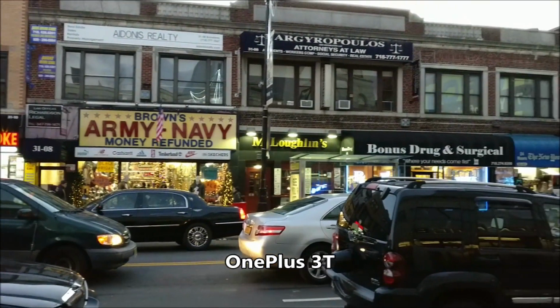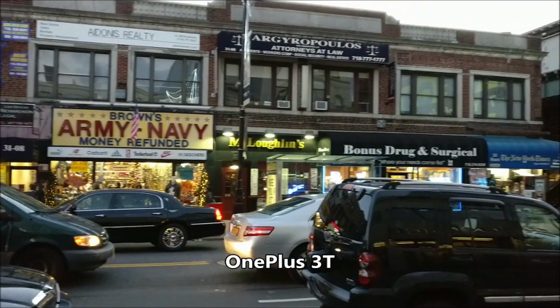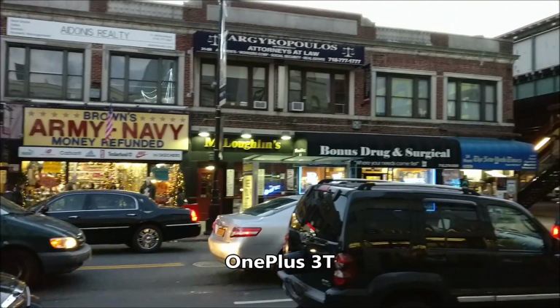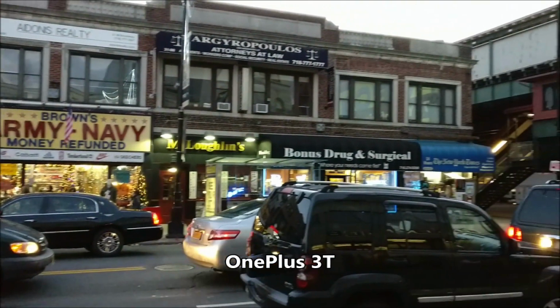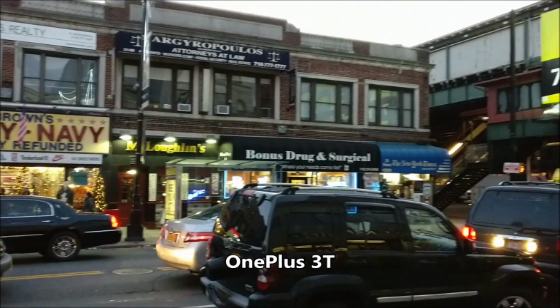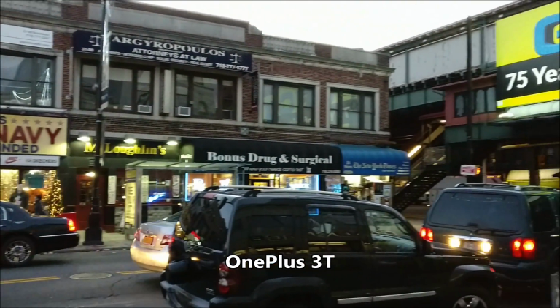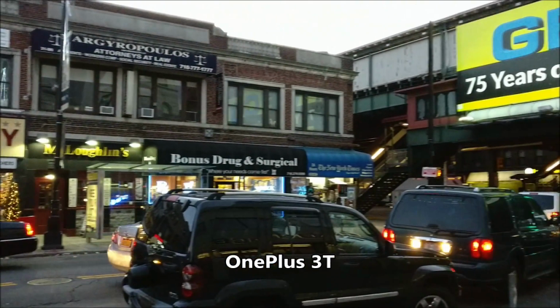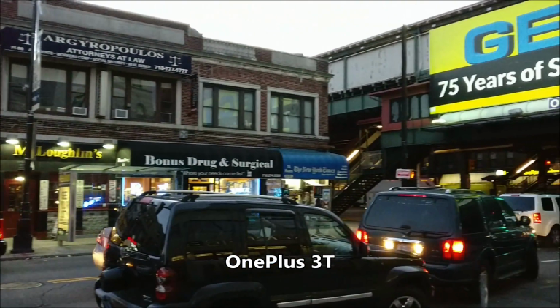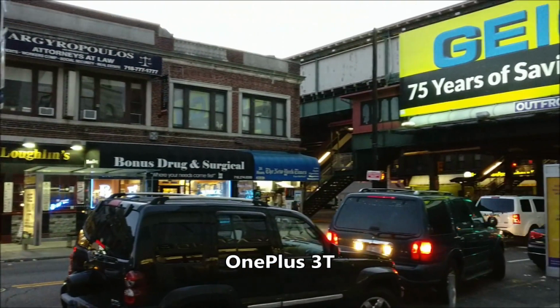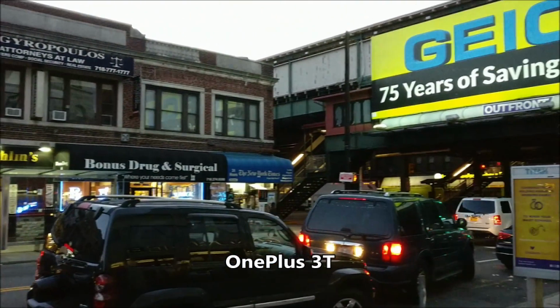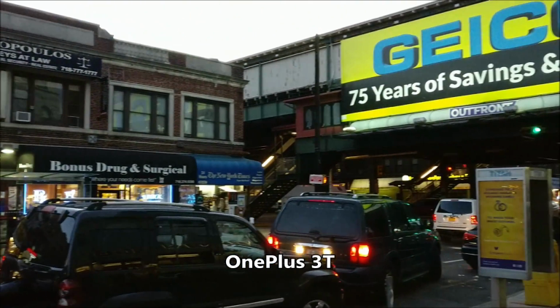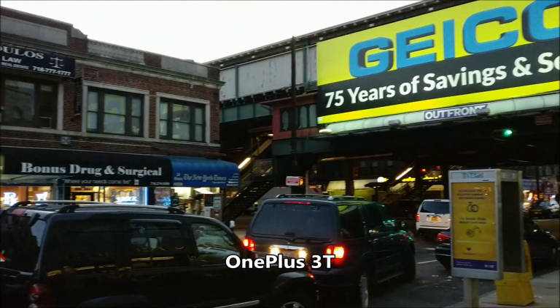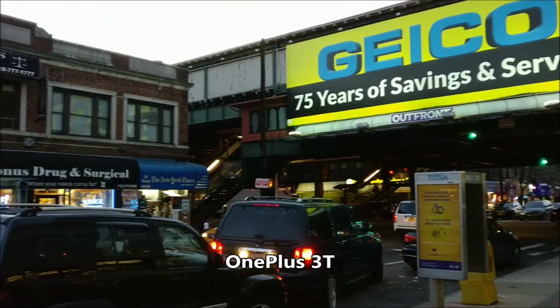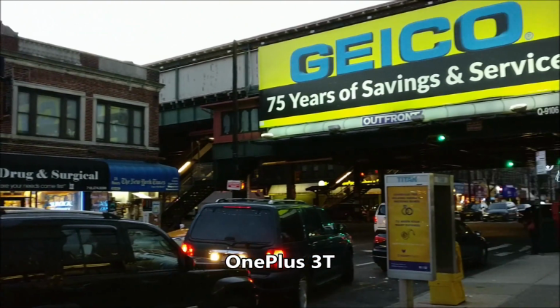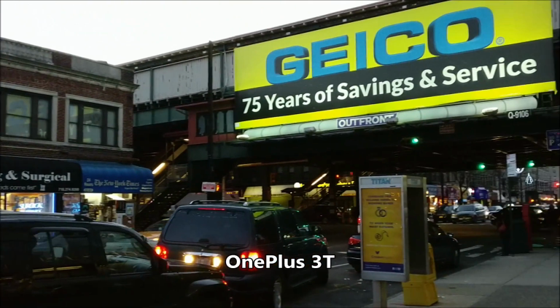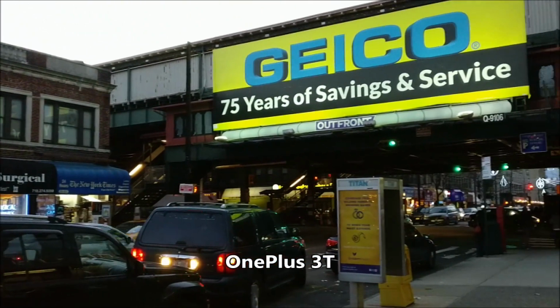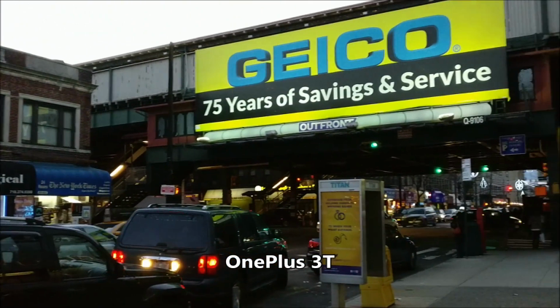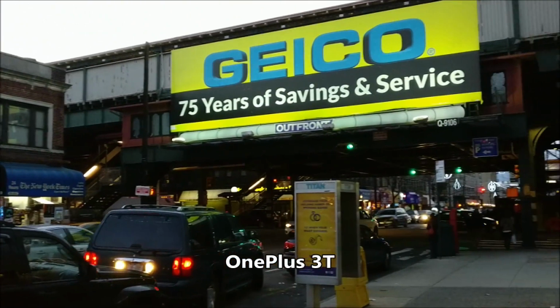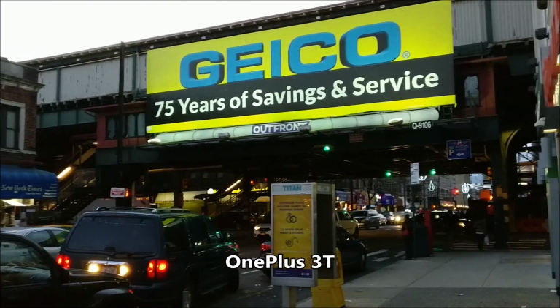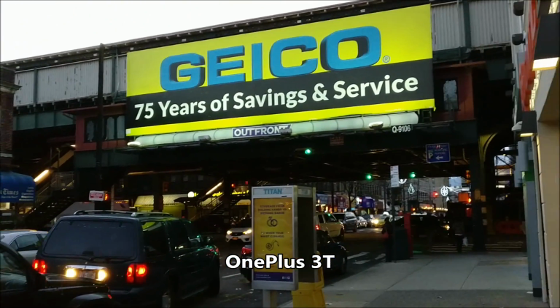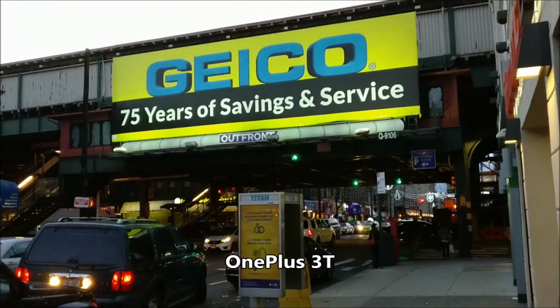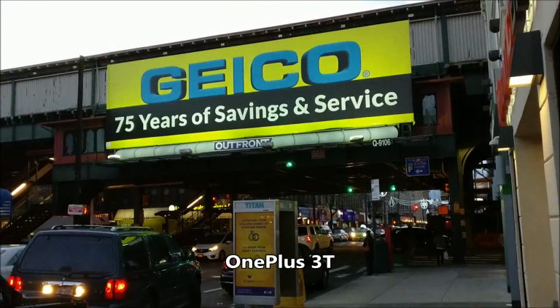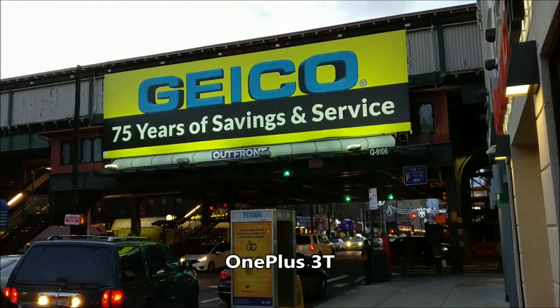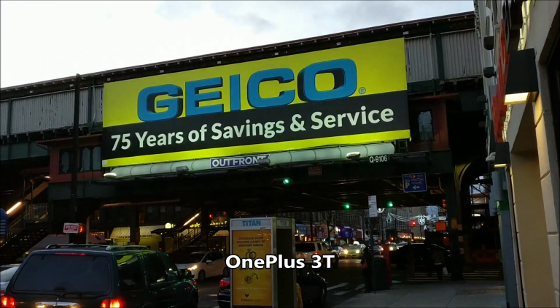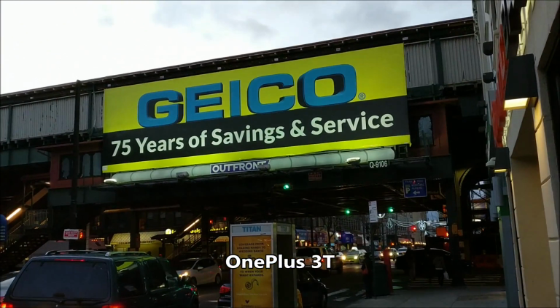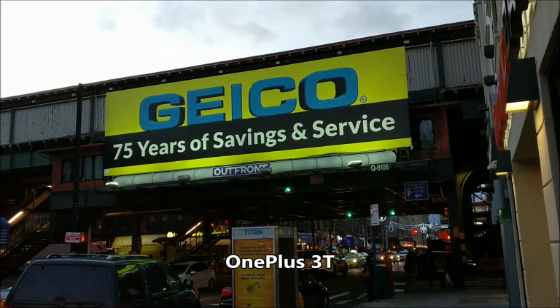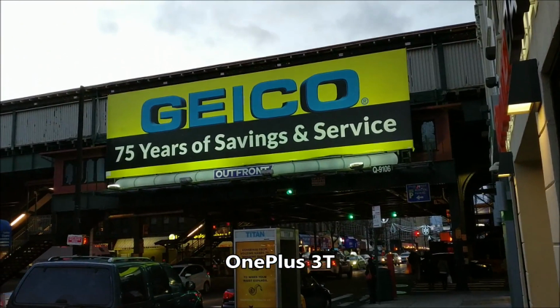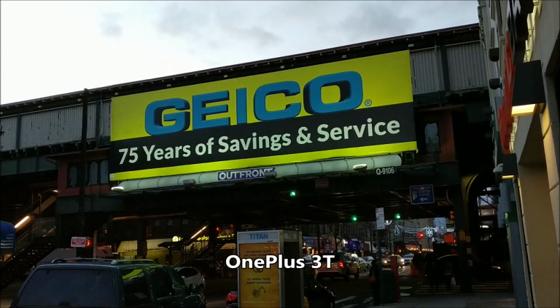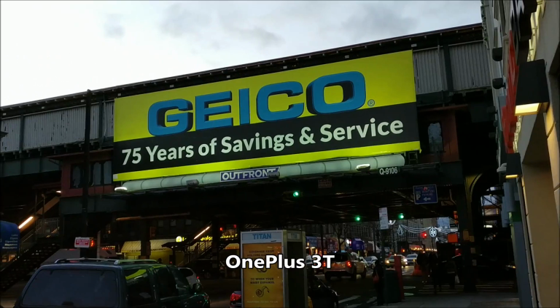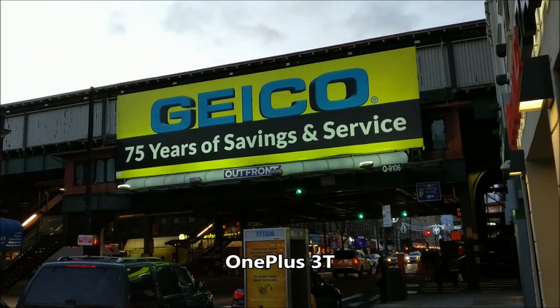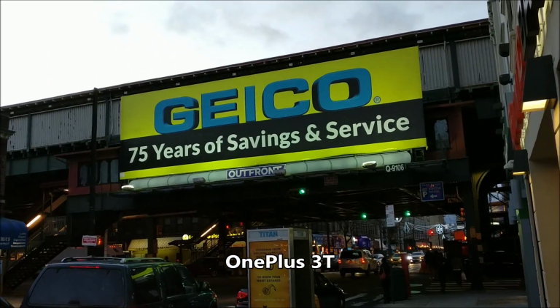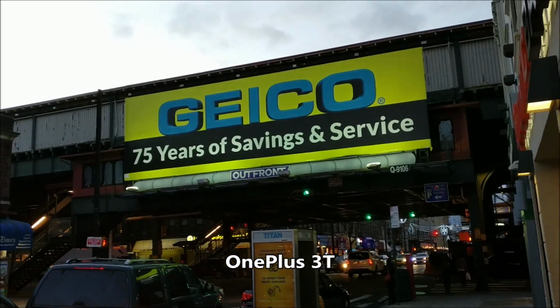Hey everyone, this is a comparison of the cameras on the Sony Xperia XZ and OnePlus 3T.